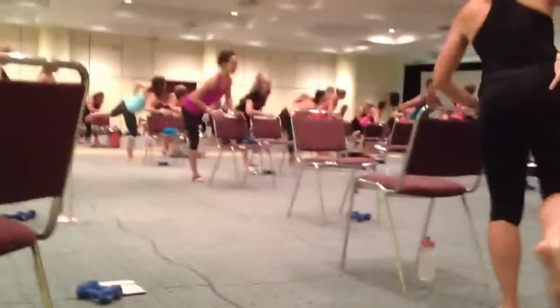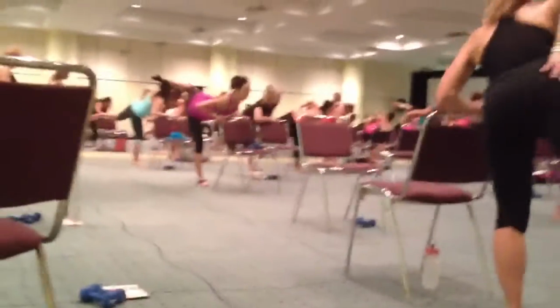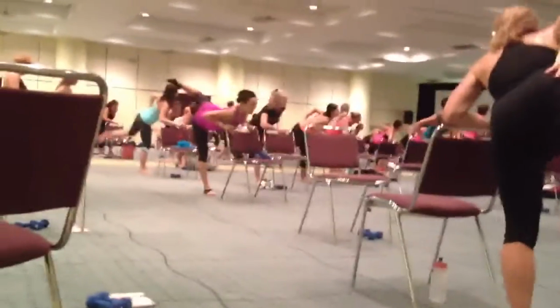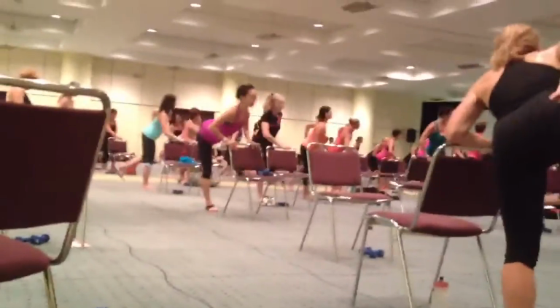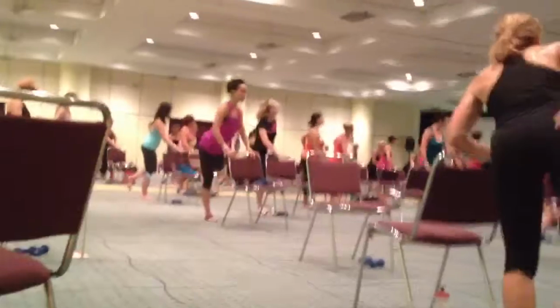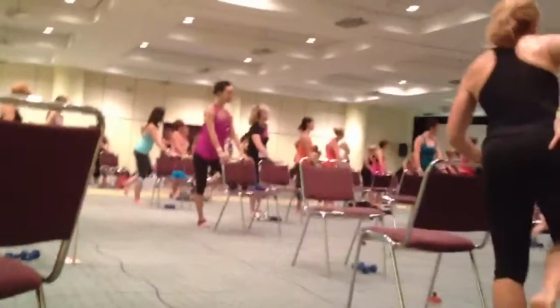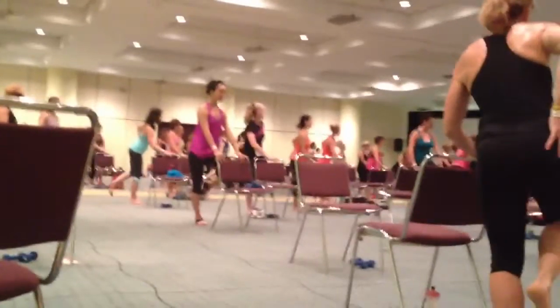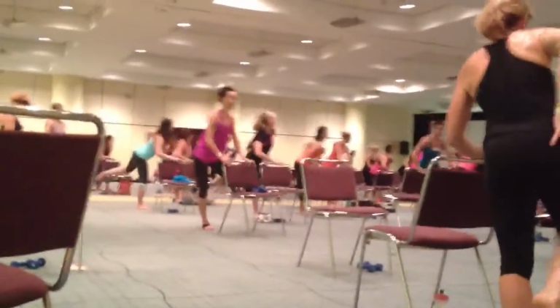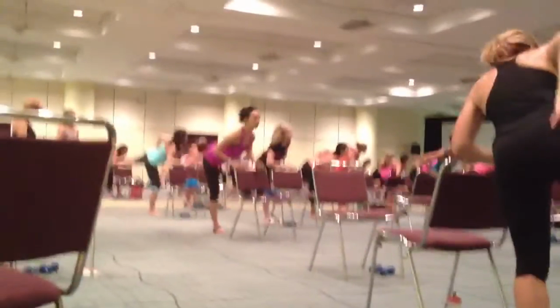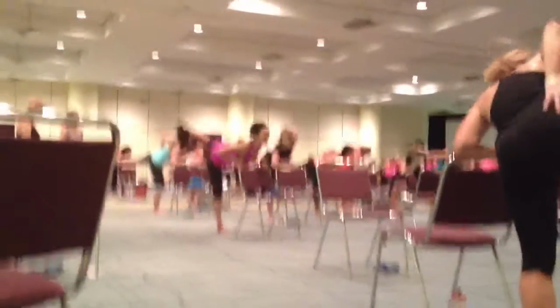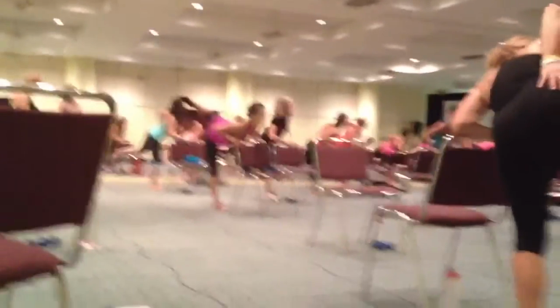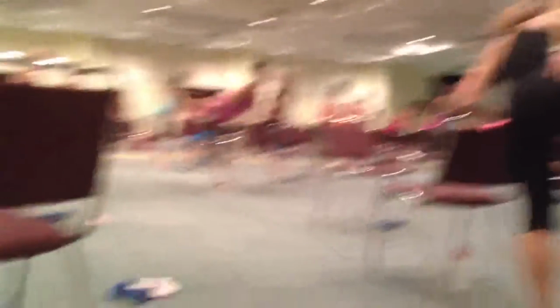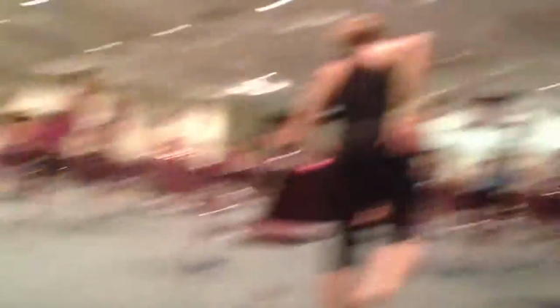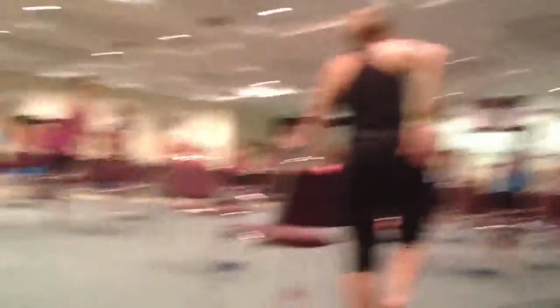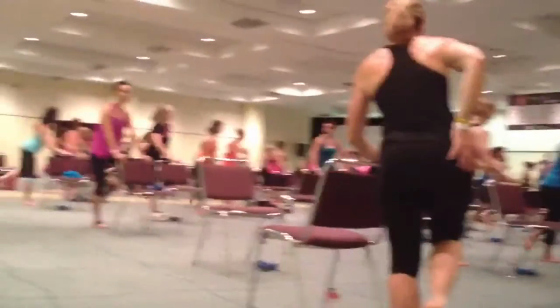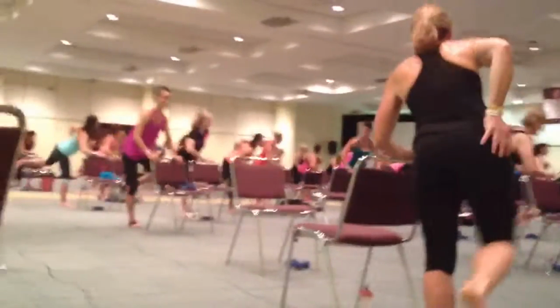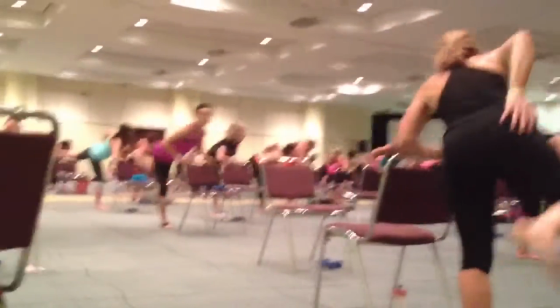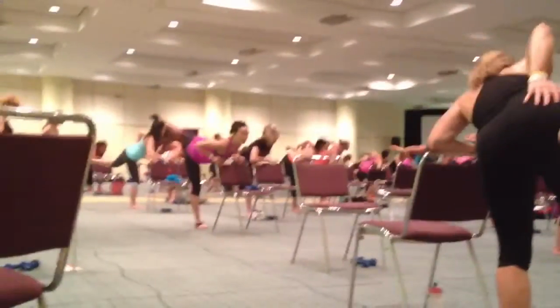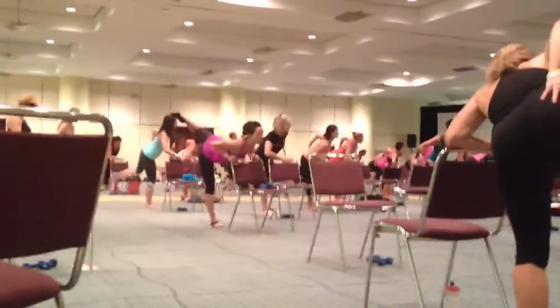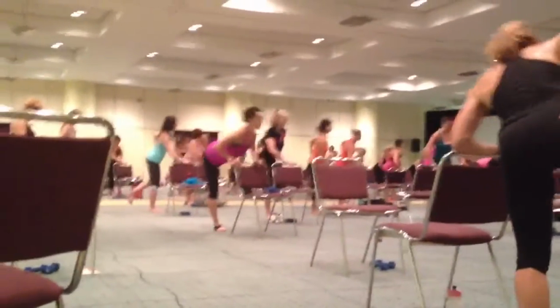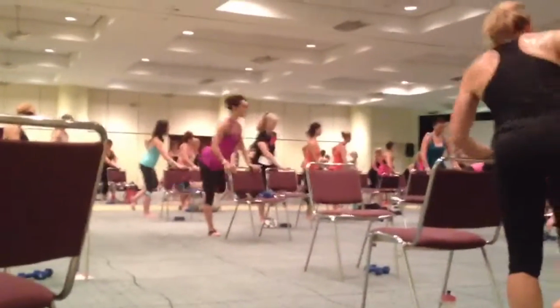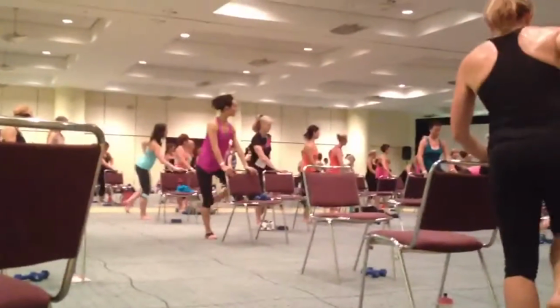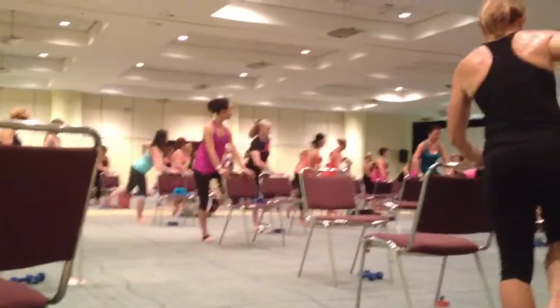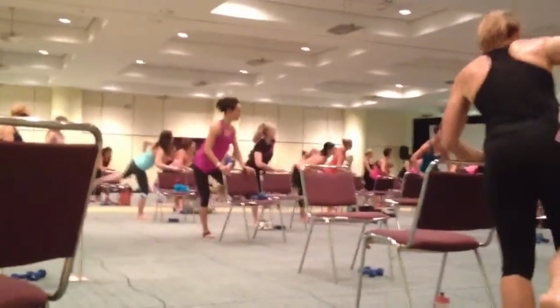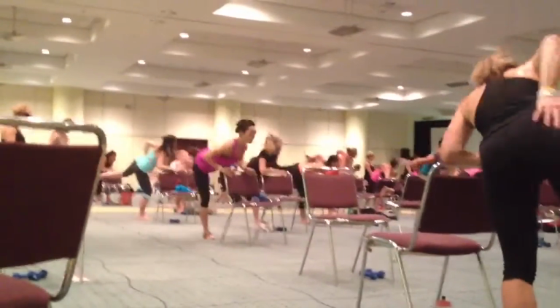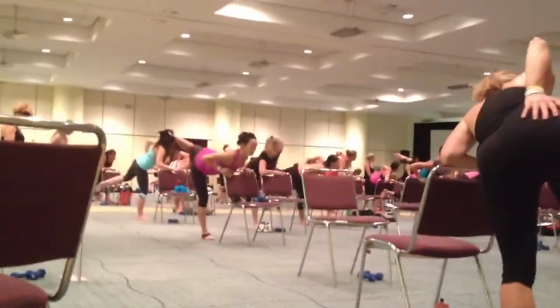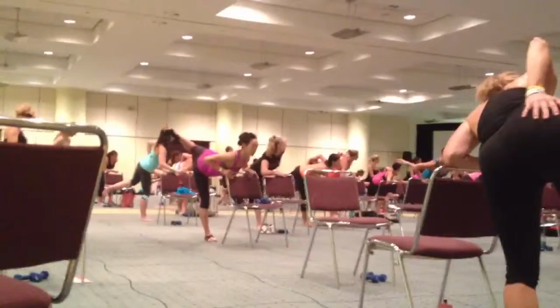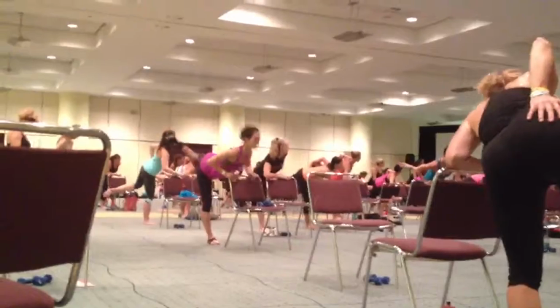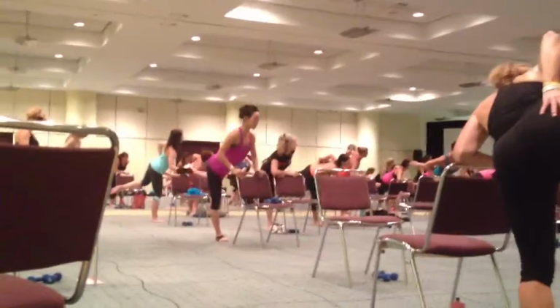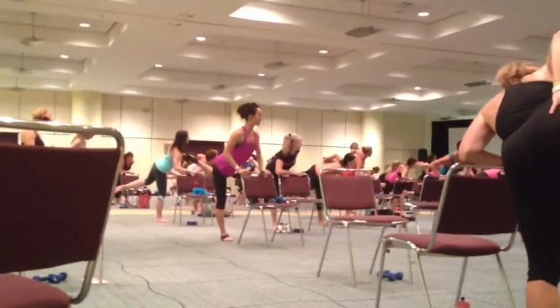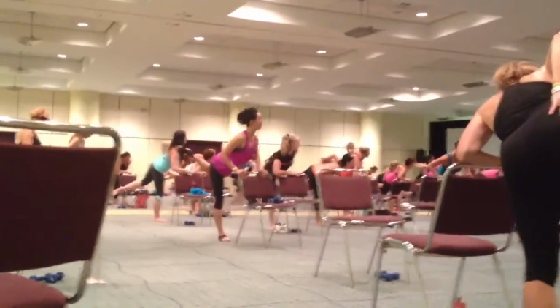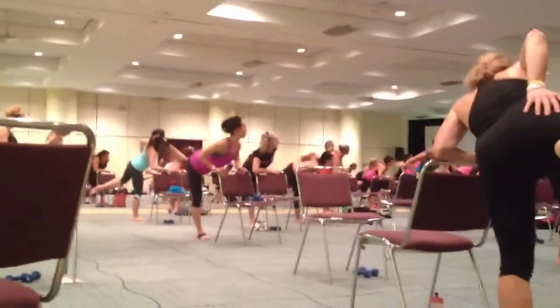Four. Three. Two. One more. Hold it. Come on, let's go.